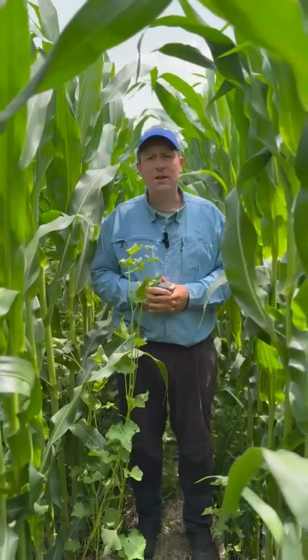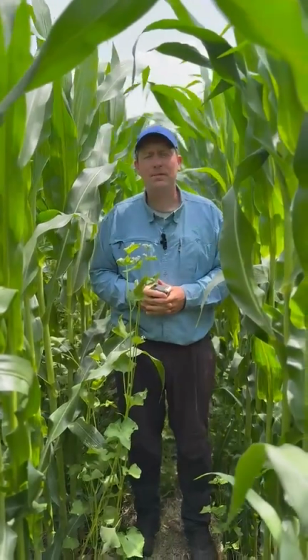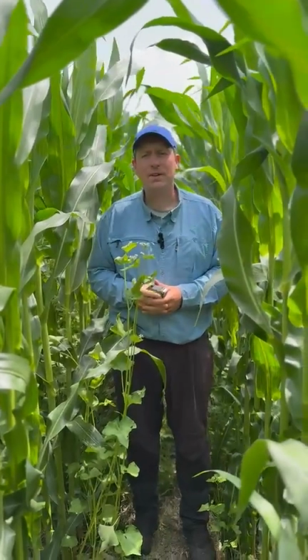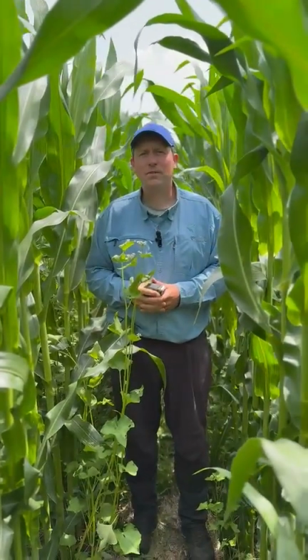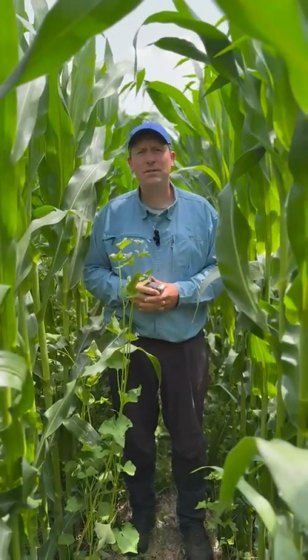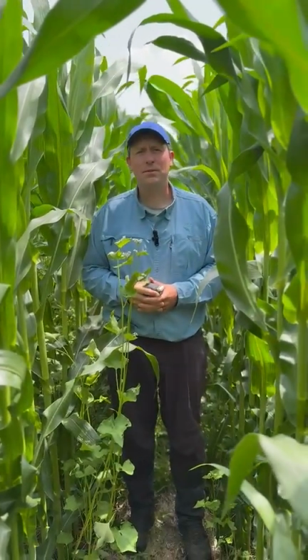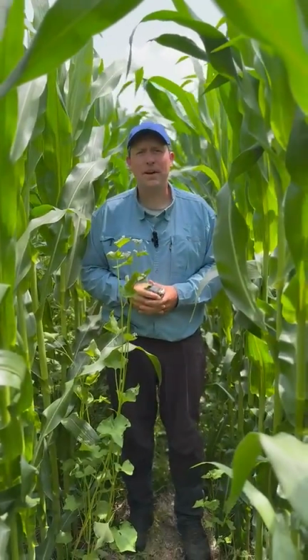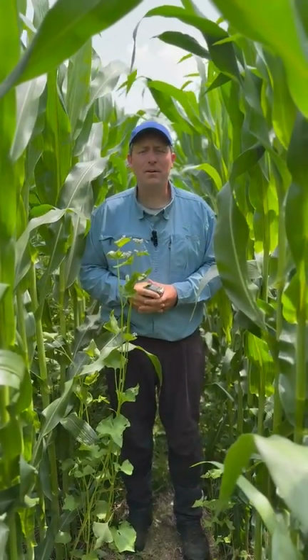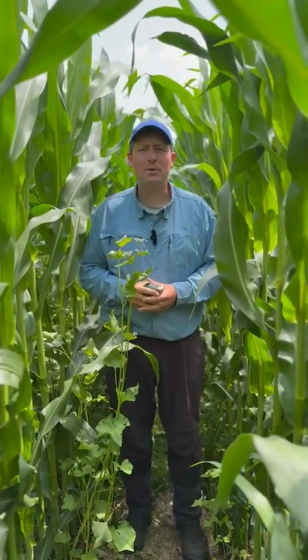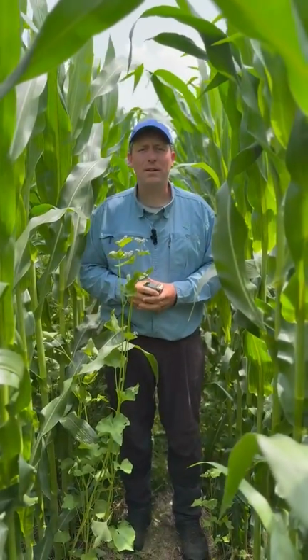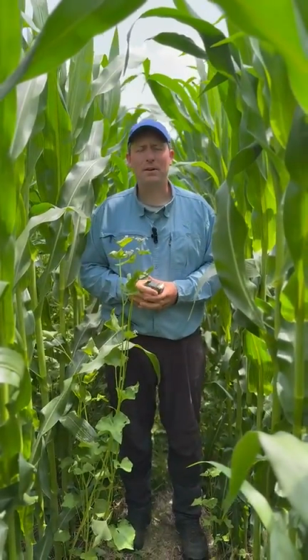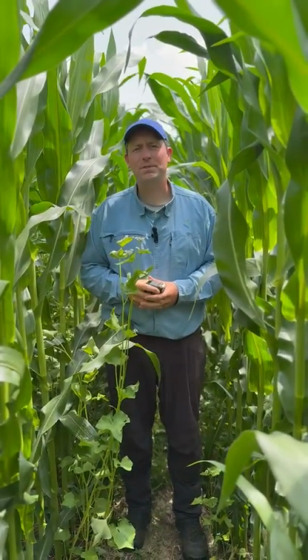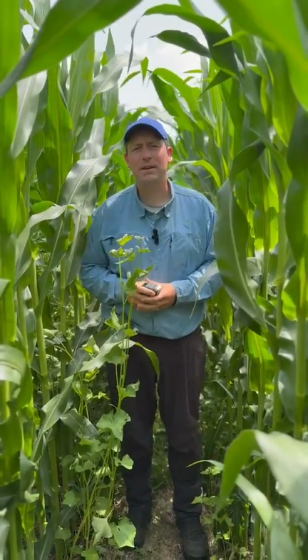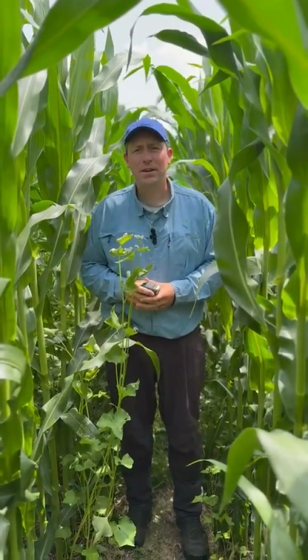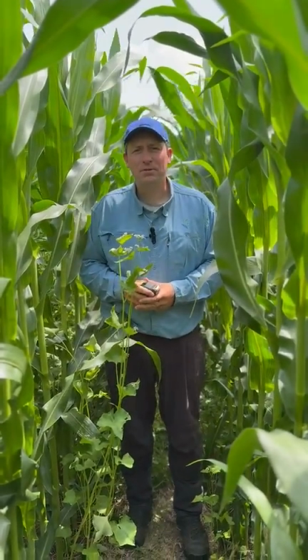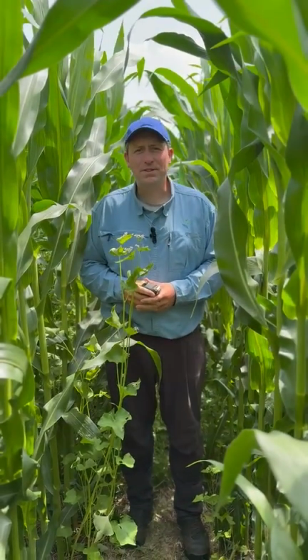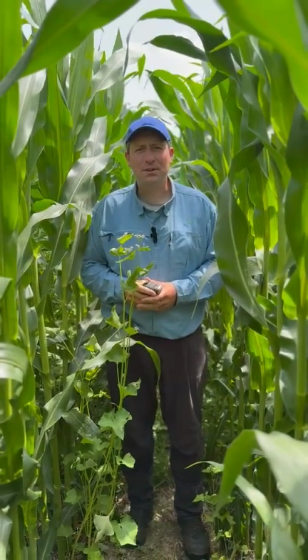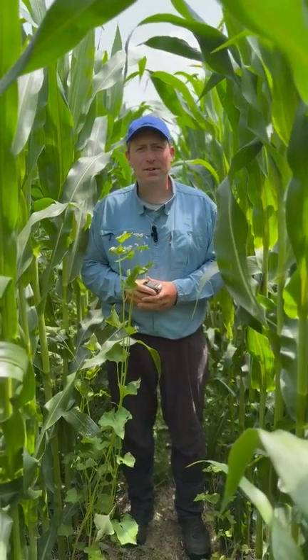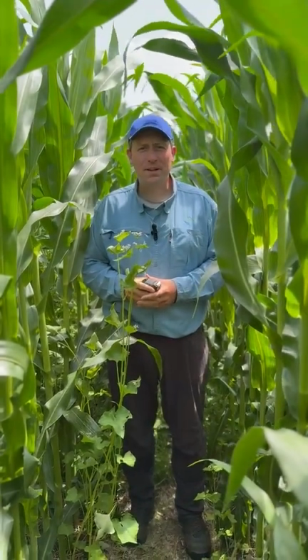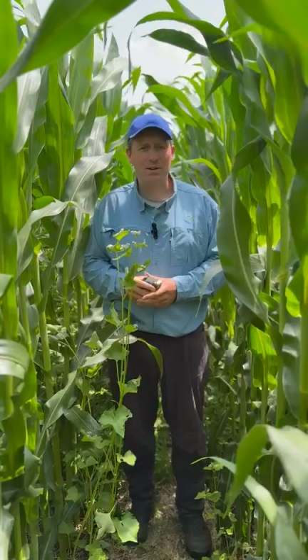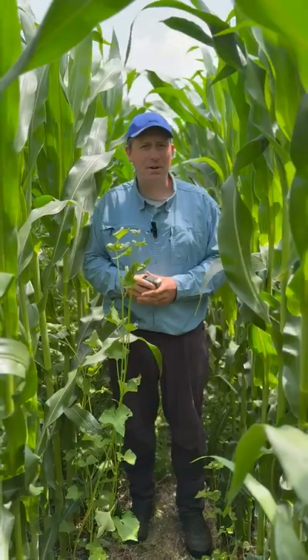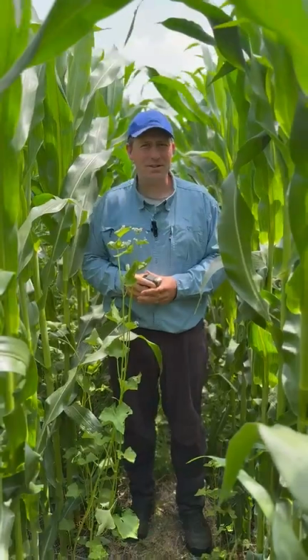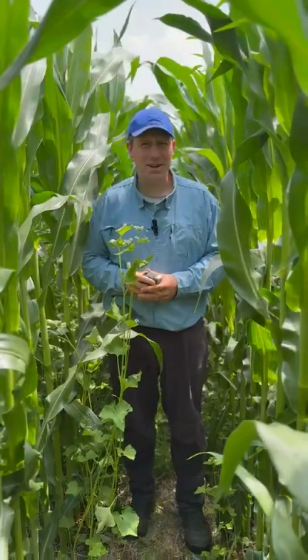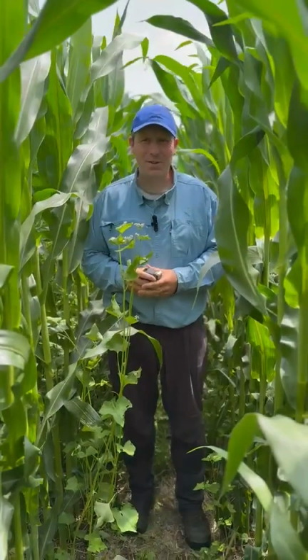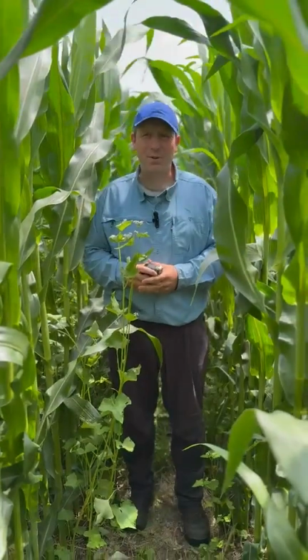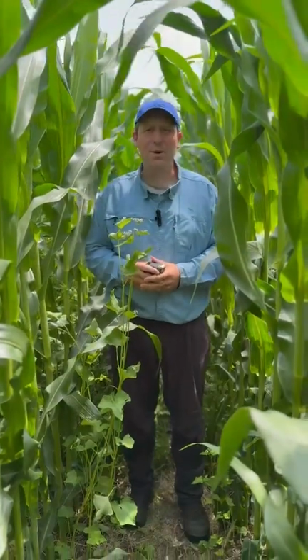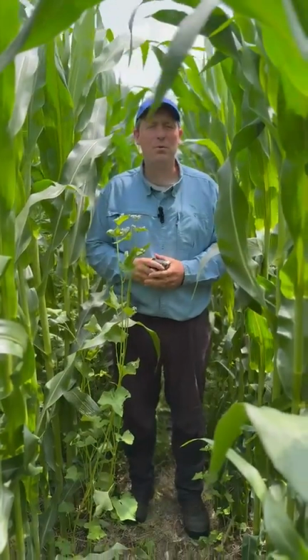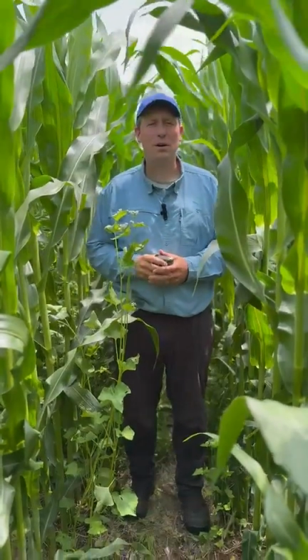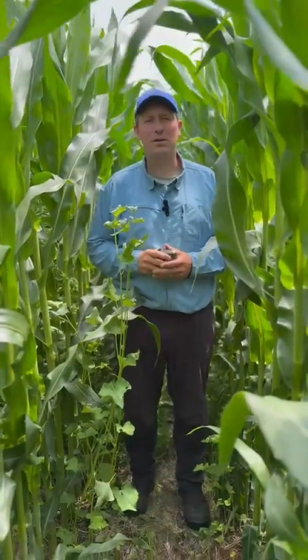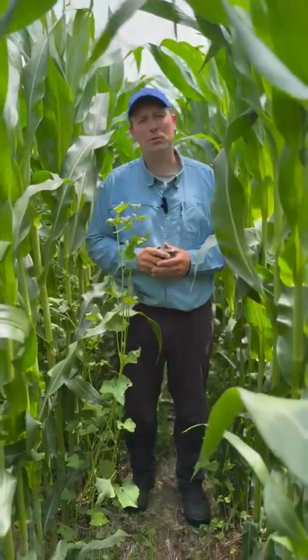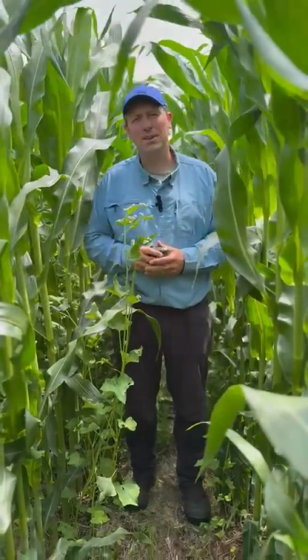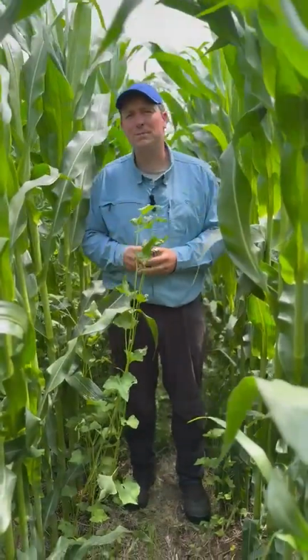July 15th, 2025, our bi-weekly cover crop check. We're just south of the Dodge County Fairgrounds on a healthy soil, healthy water grower participant.